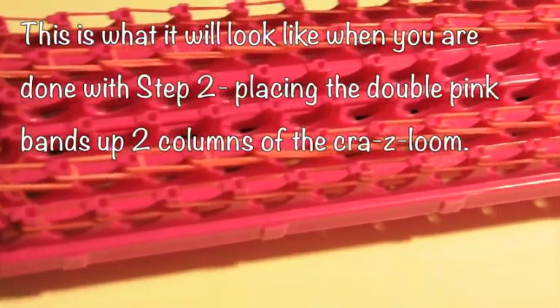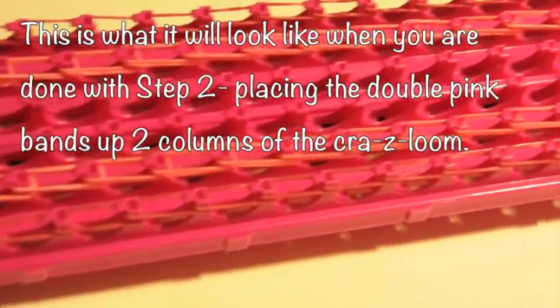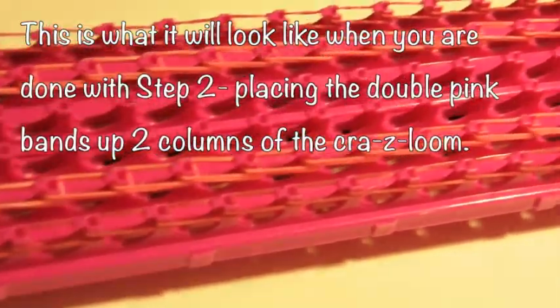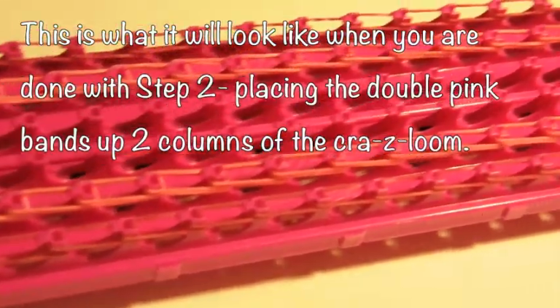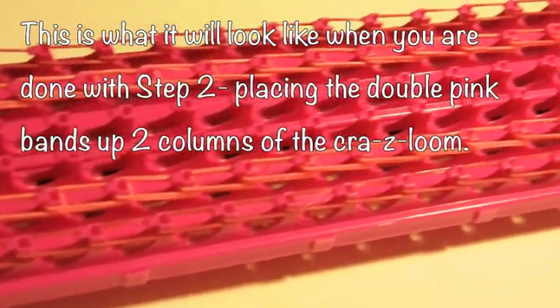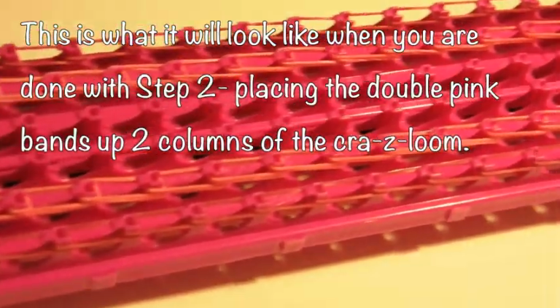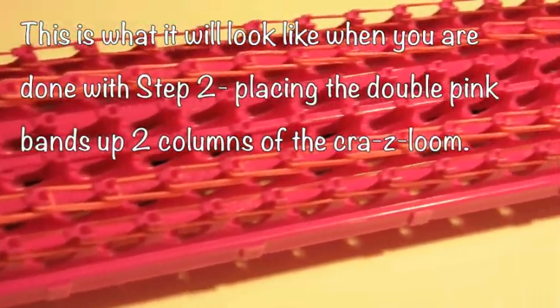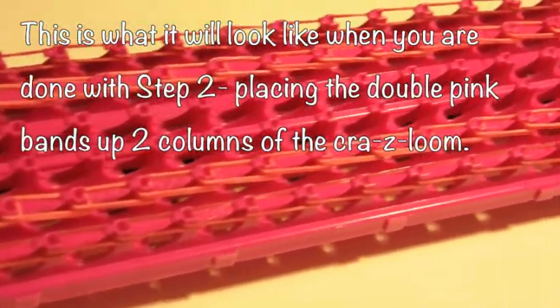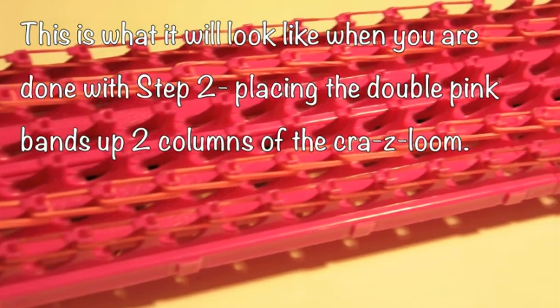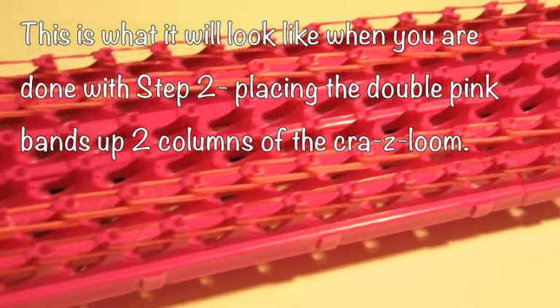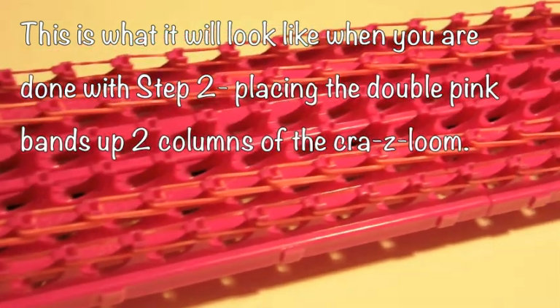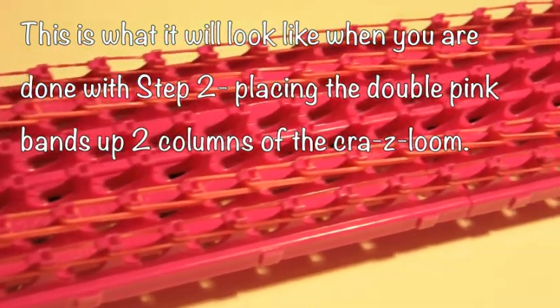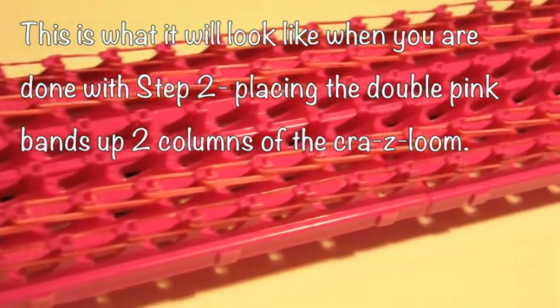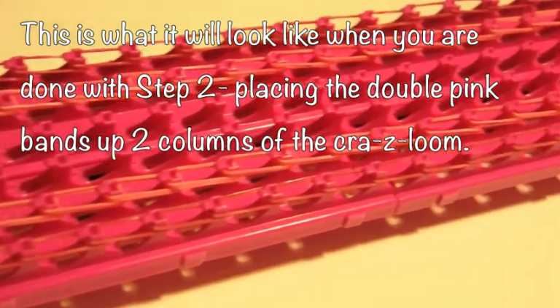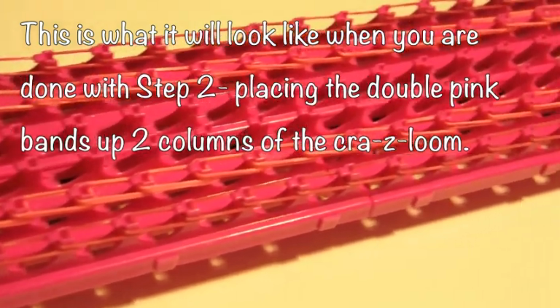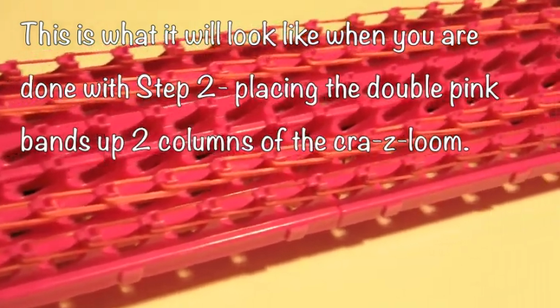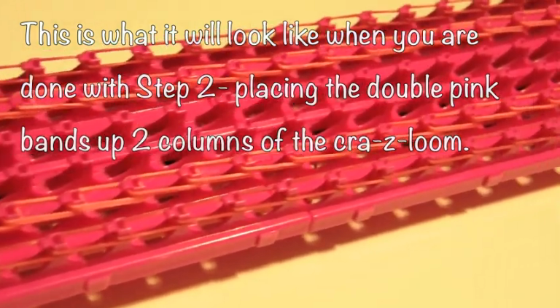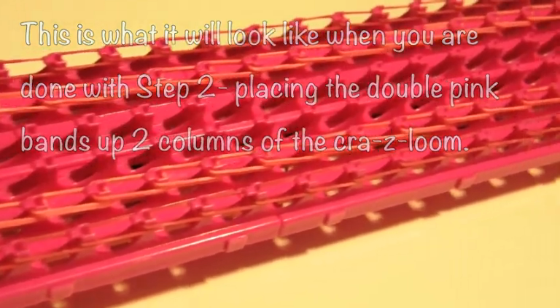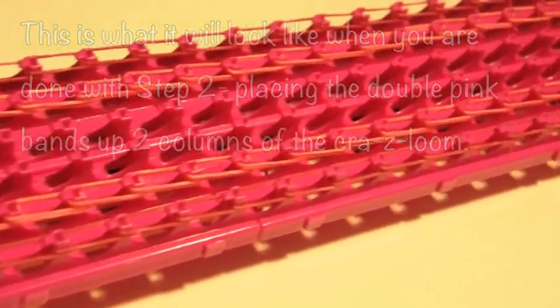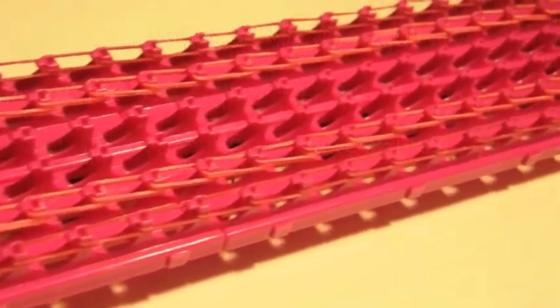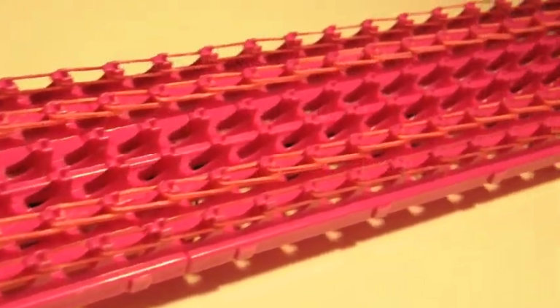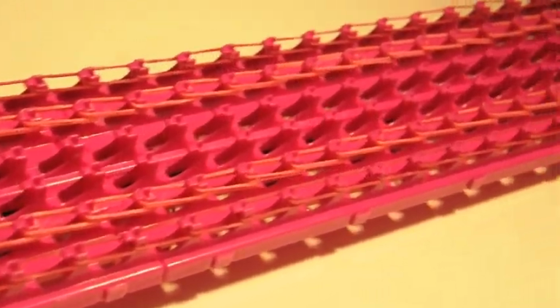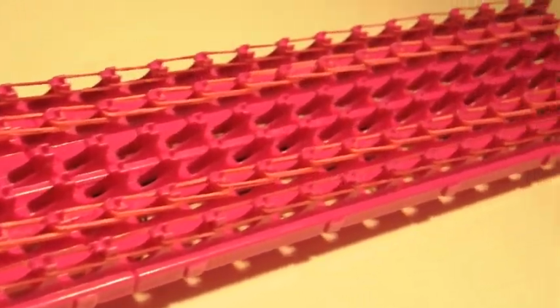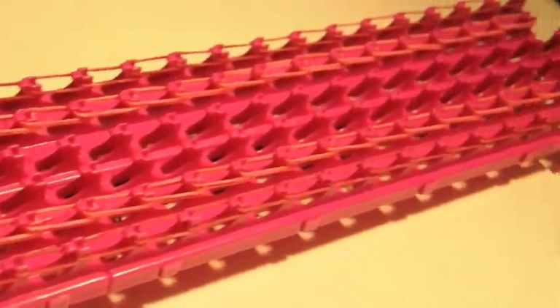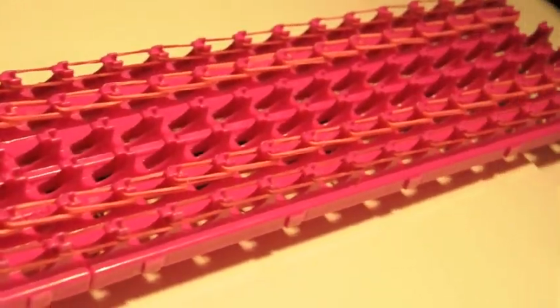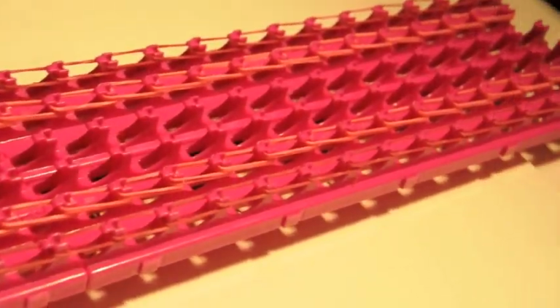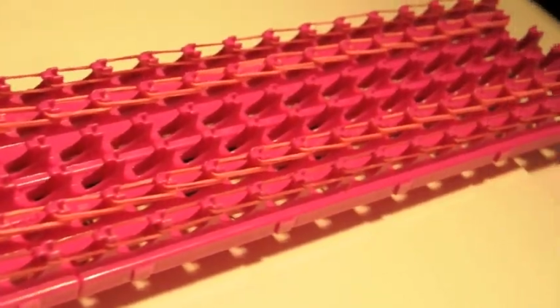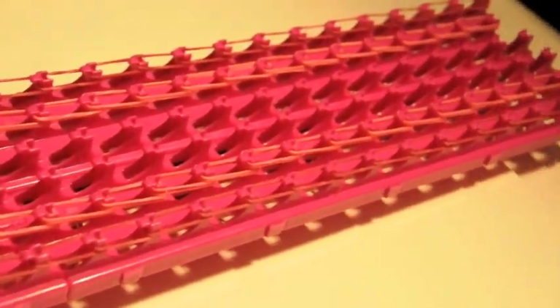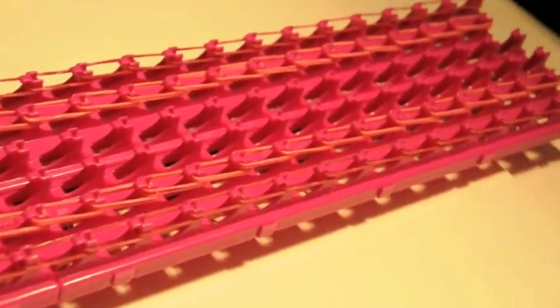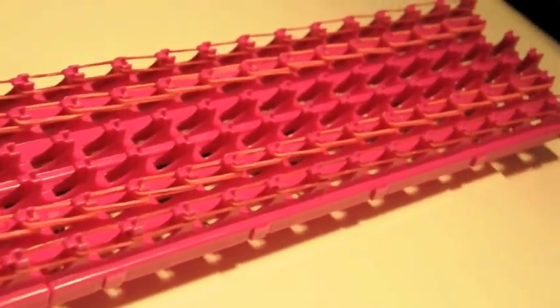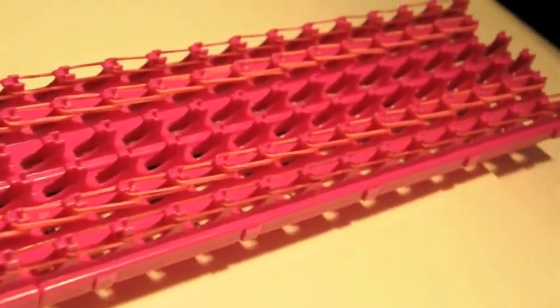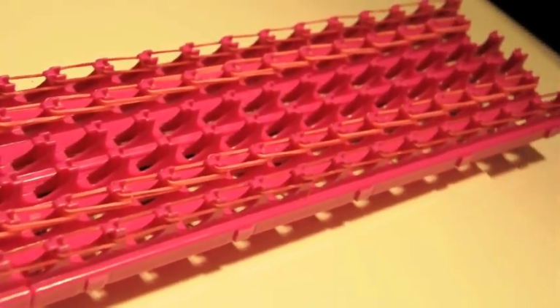This is what your Crazy Loom will look like when you're done with step two, placing the double pink rubber bands up the loom.